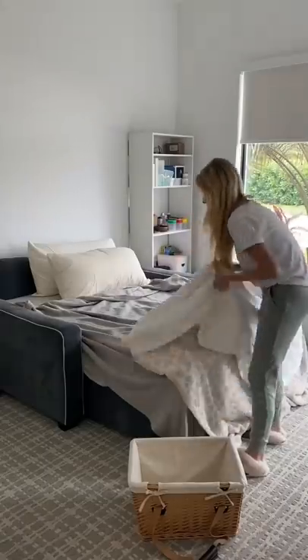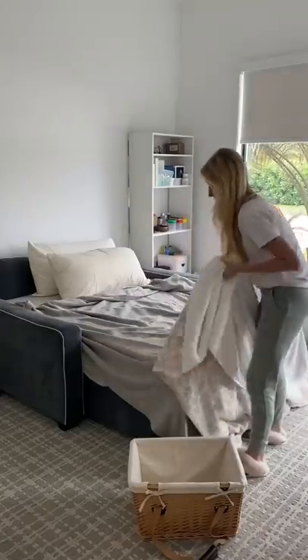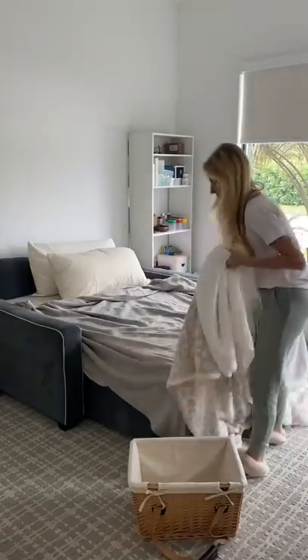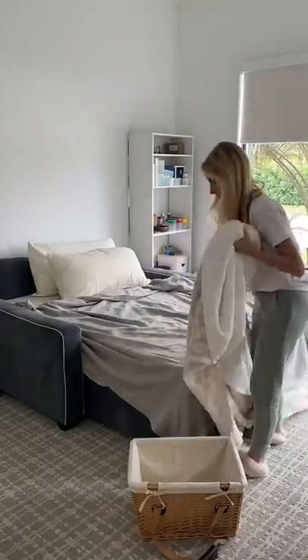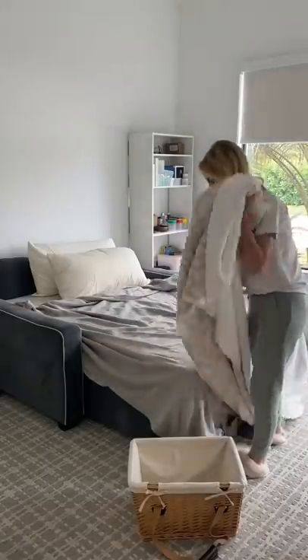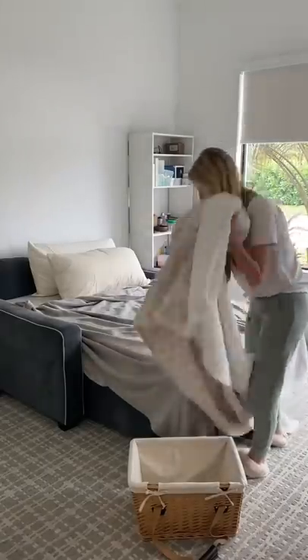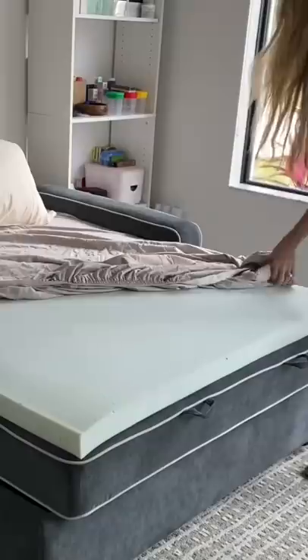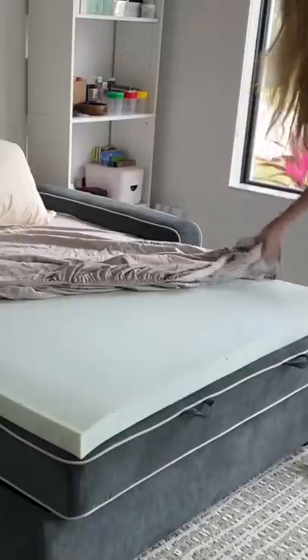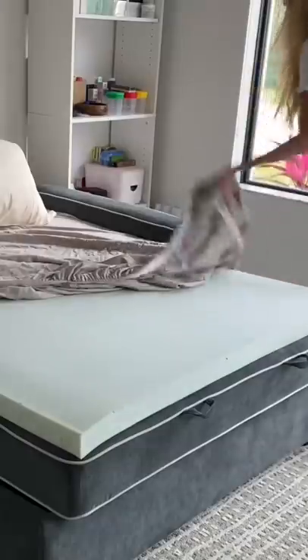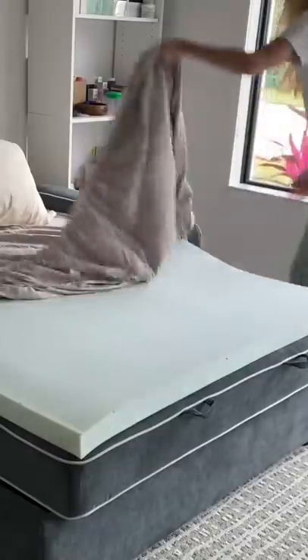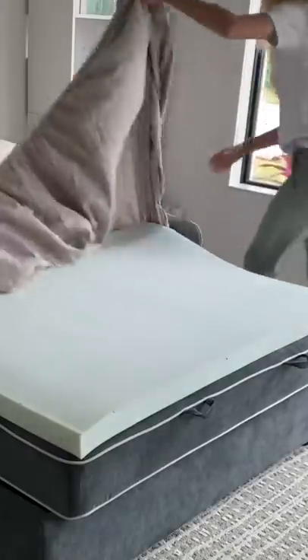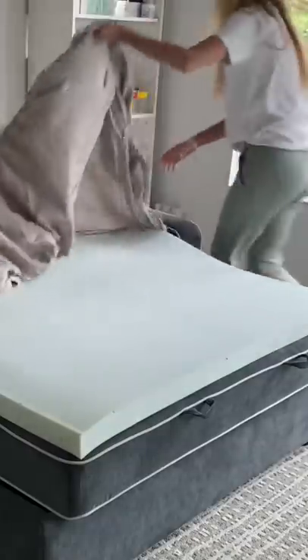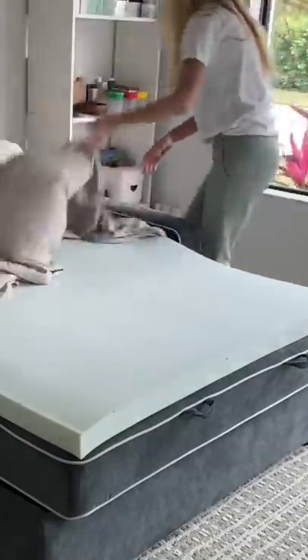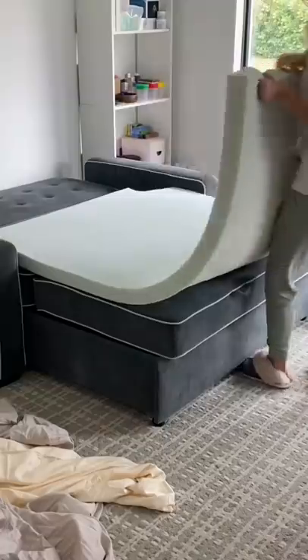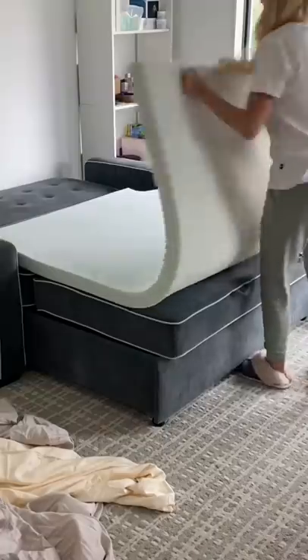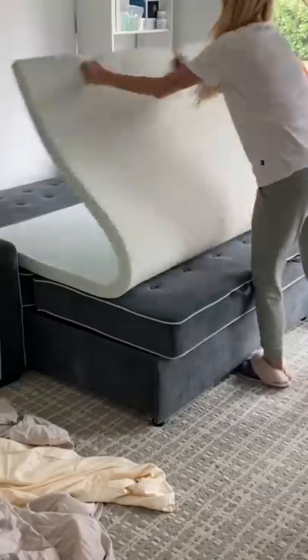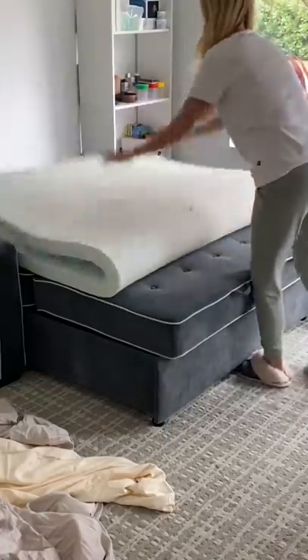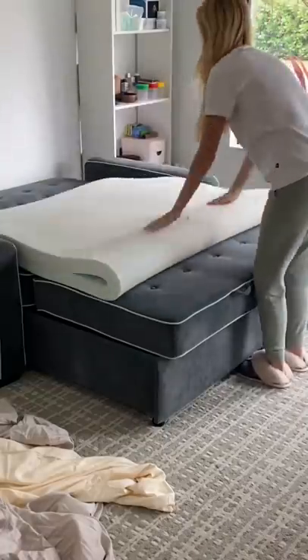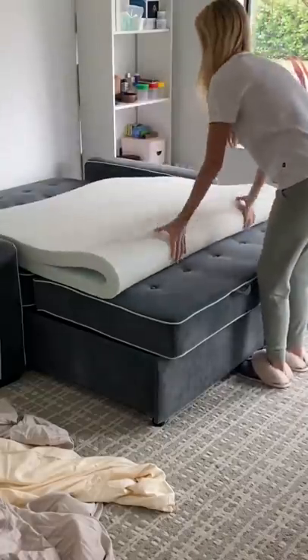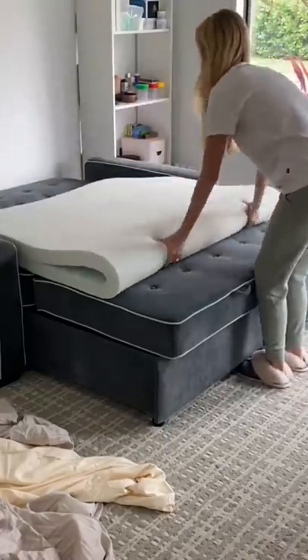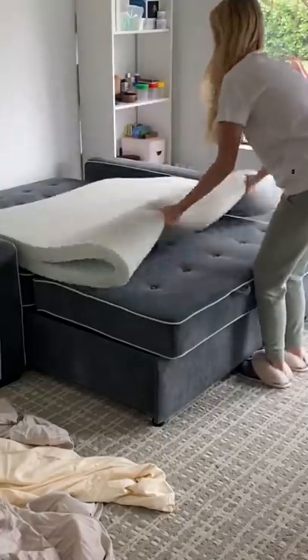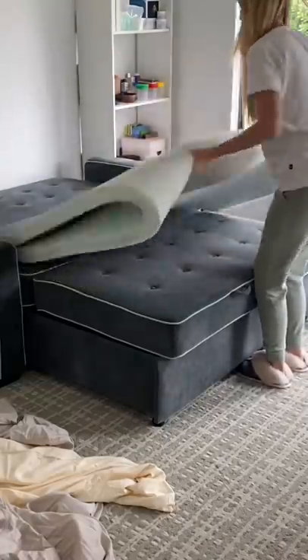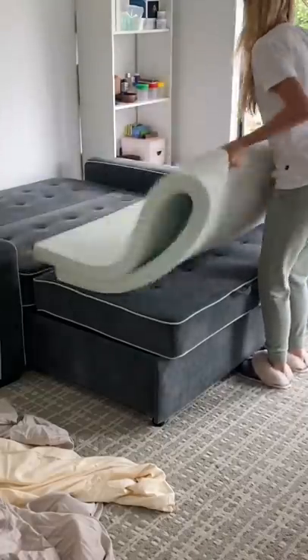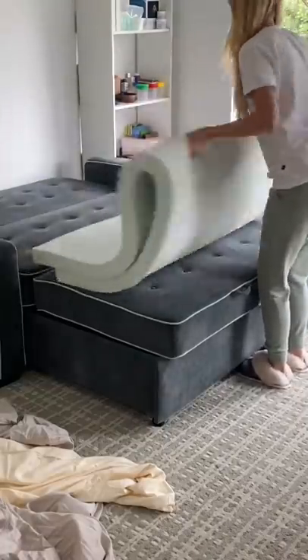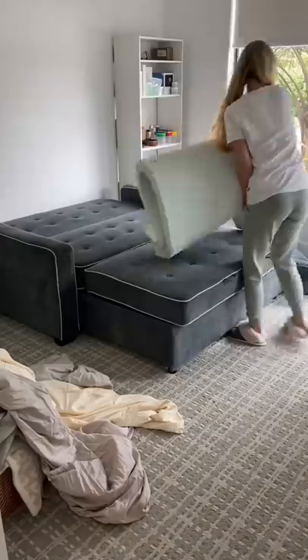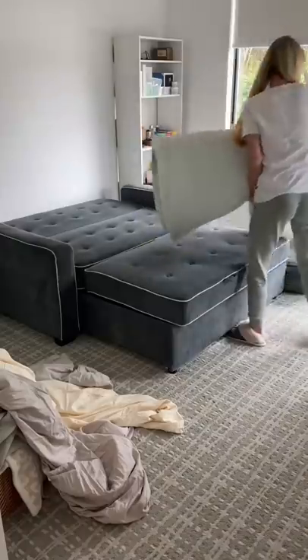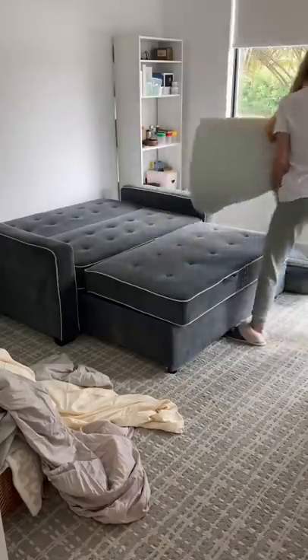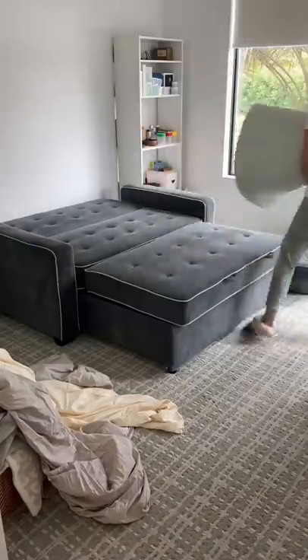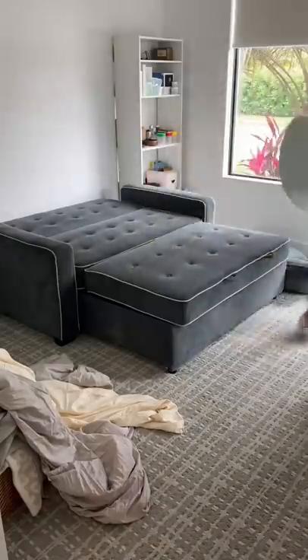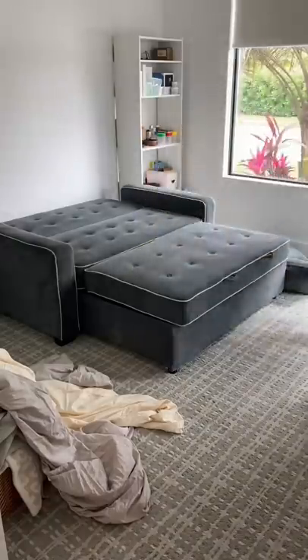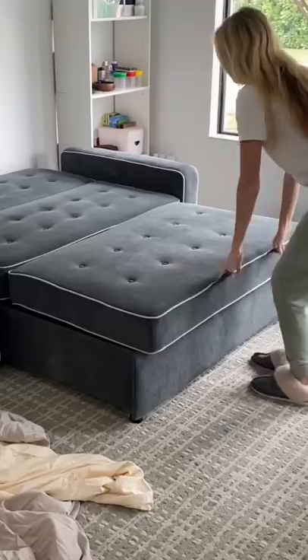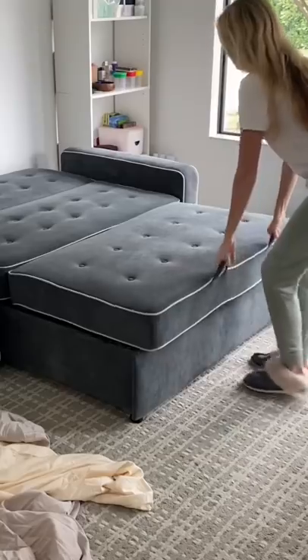First, I took off the sheets, blankets, and pillowcases. Then I took off the foam bed topper and put everything off to the side.